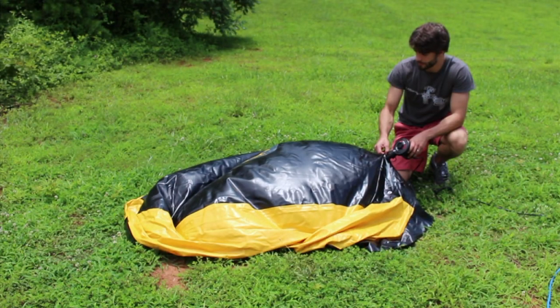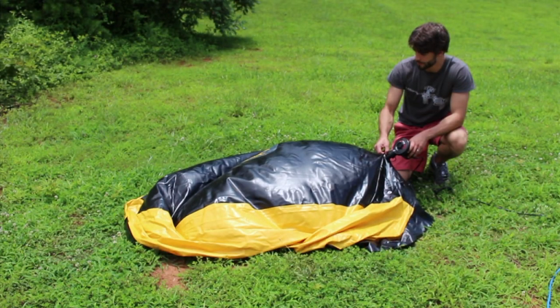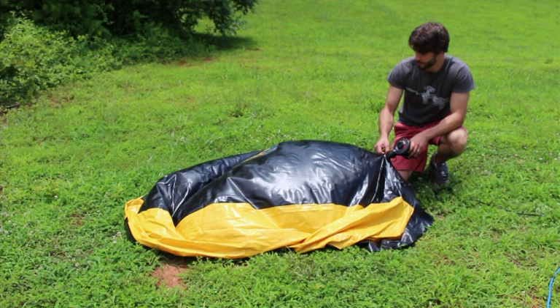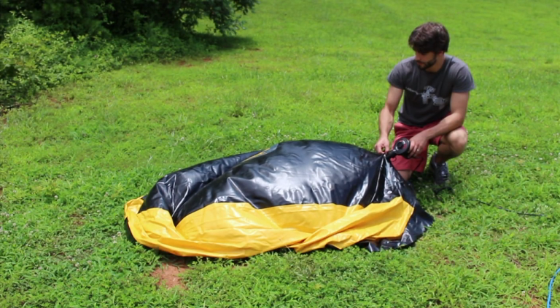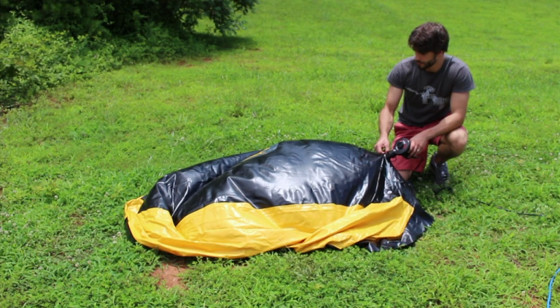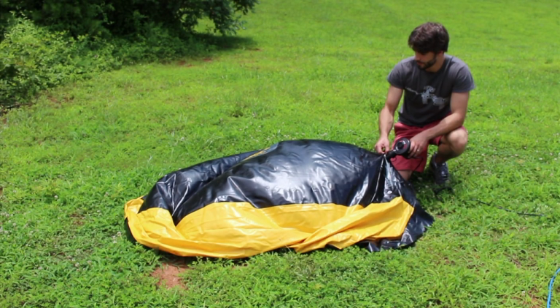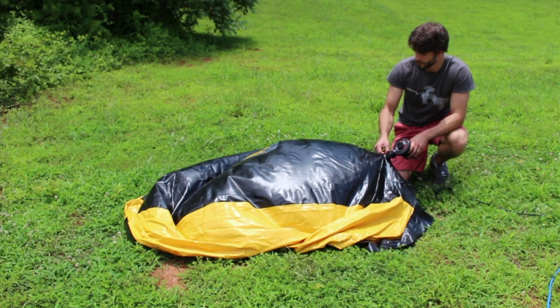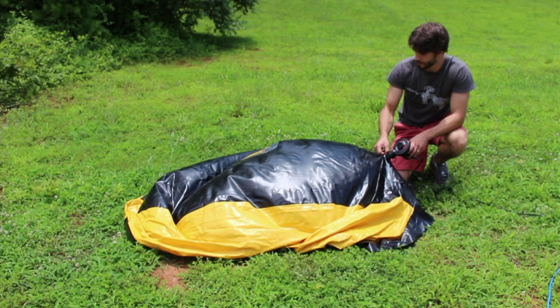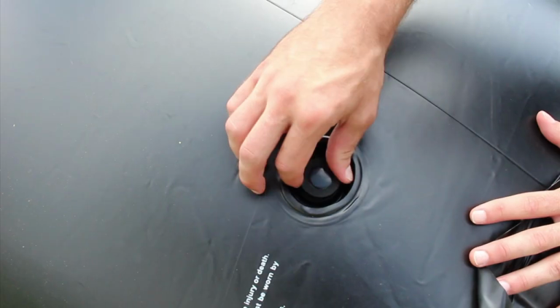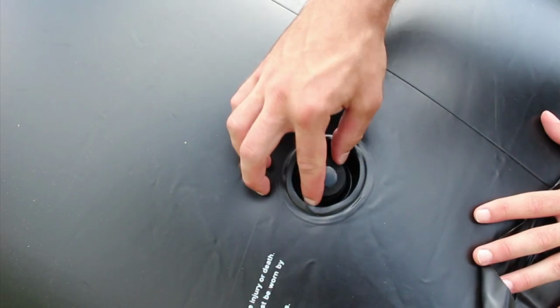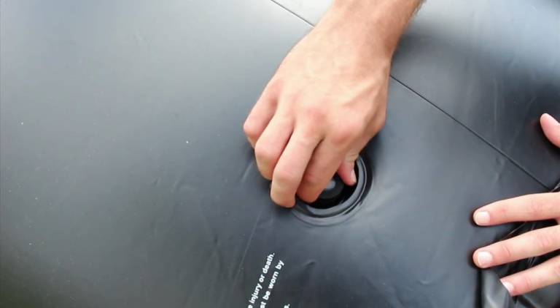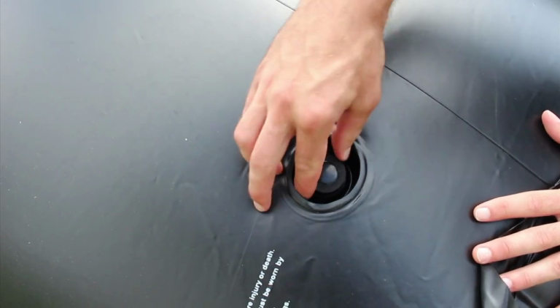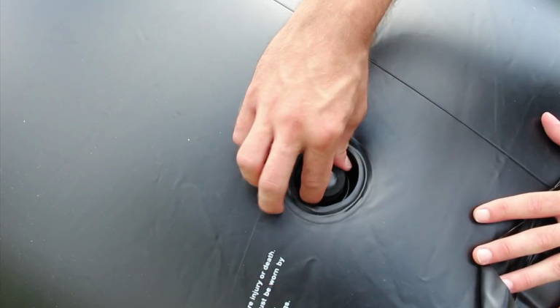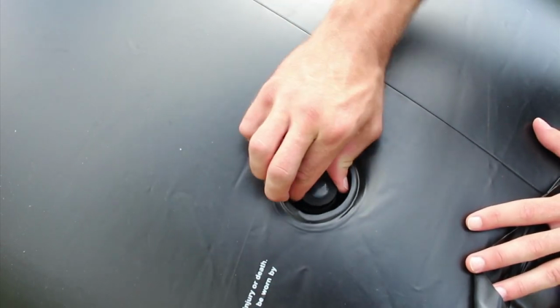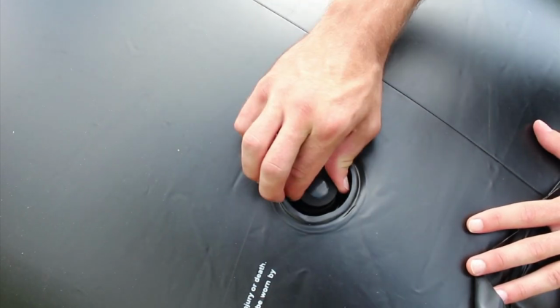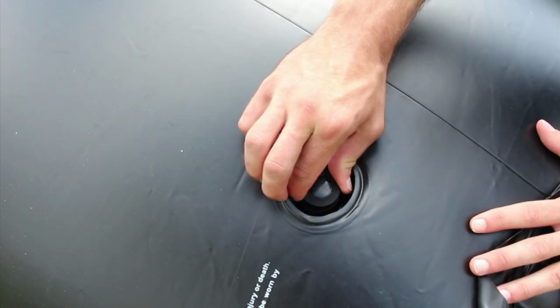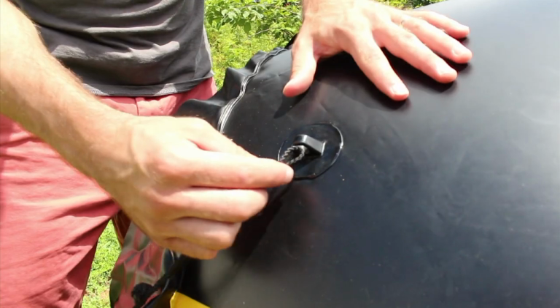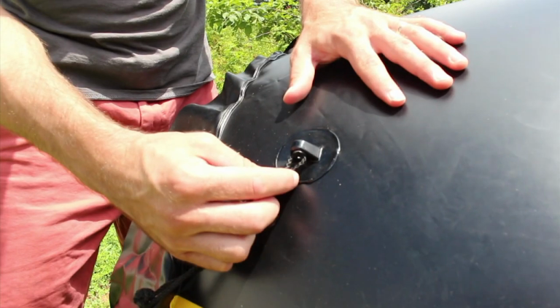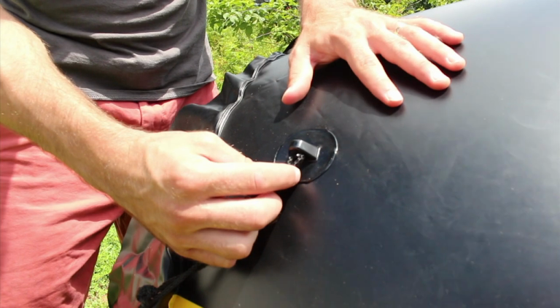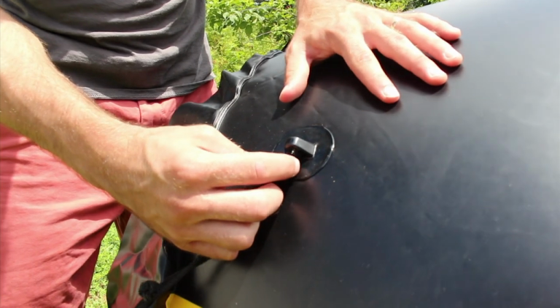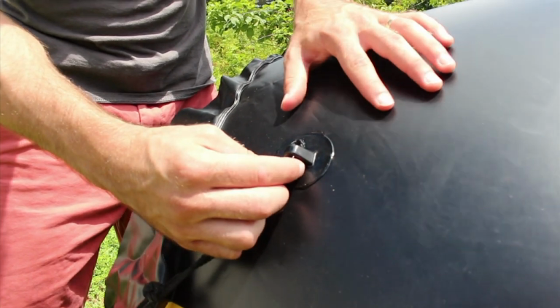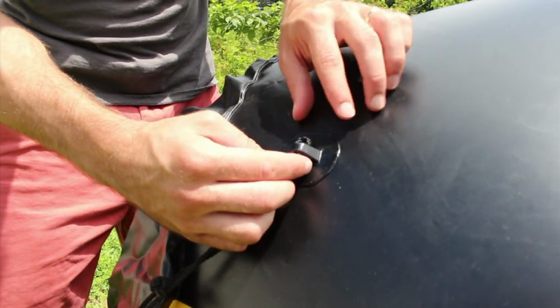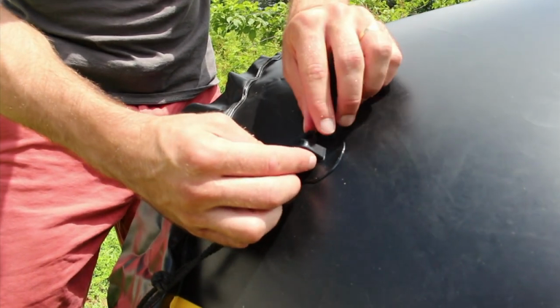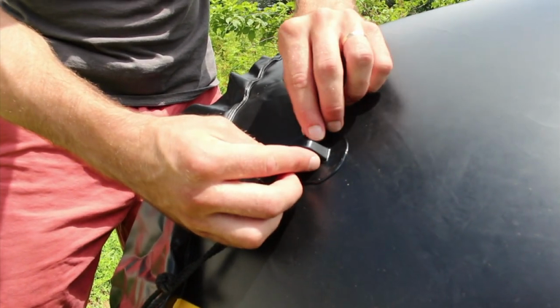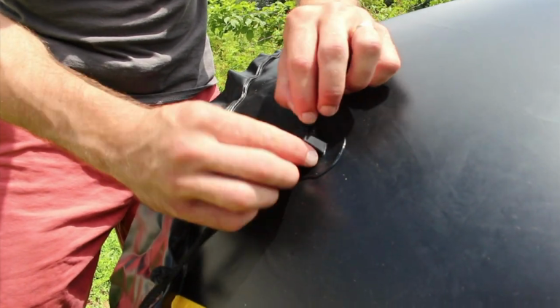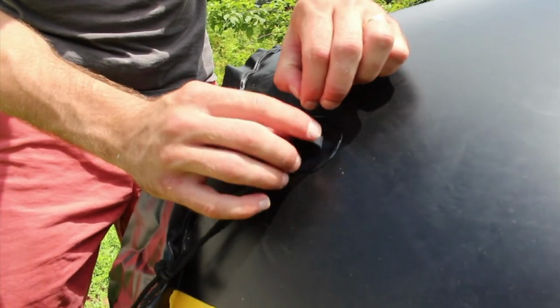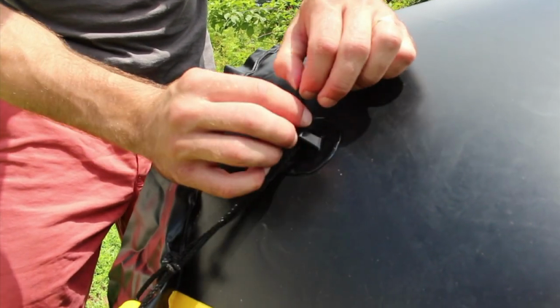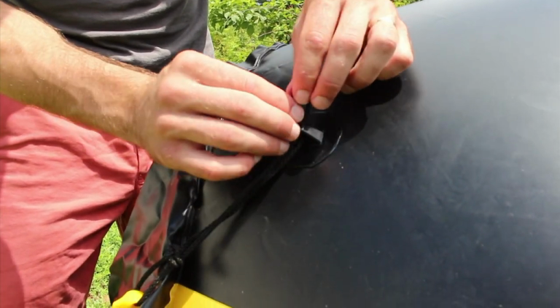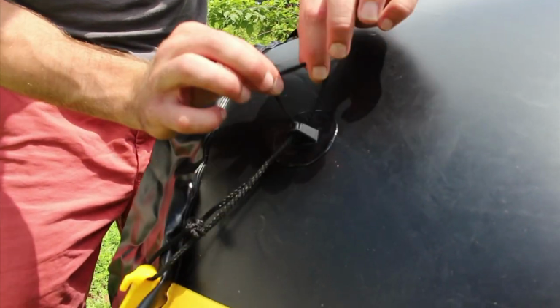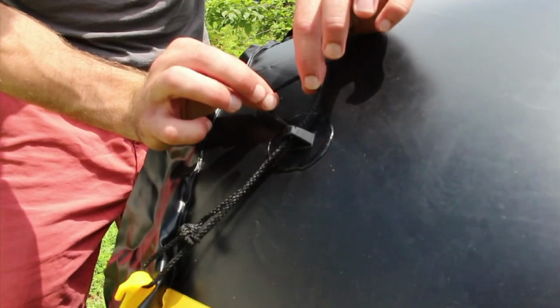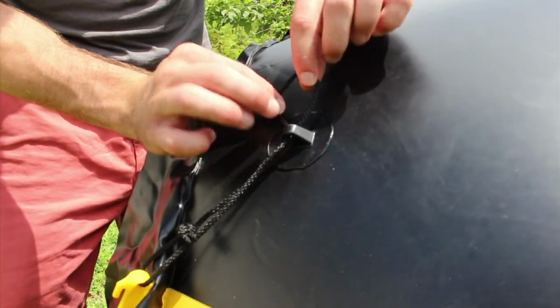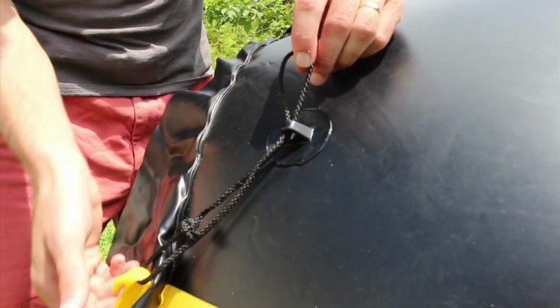Once your bunker is inflated, it's time to stake it down. Loop your stakes on. Please do not tie them.